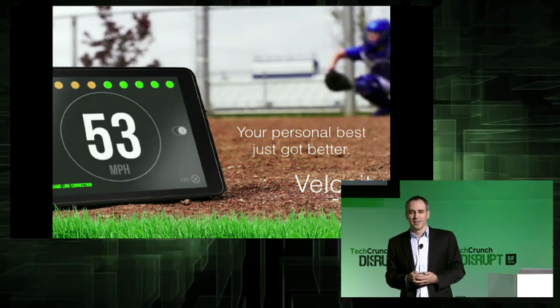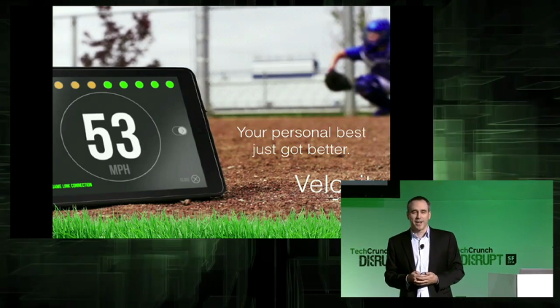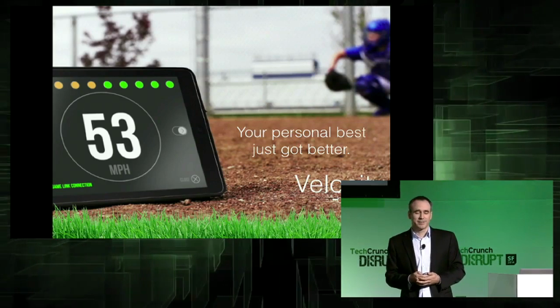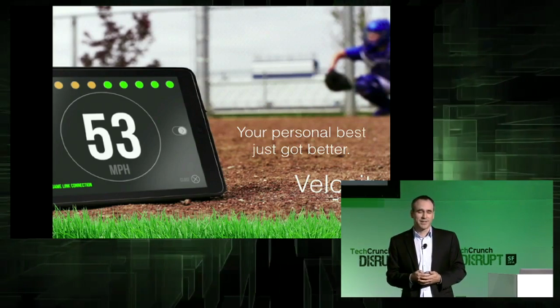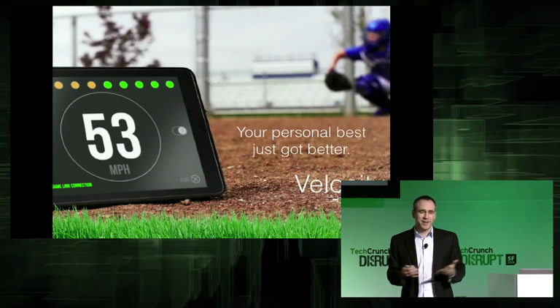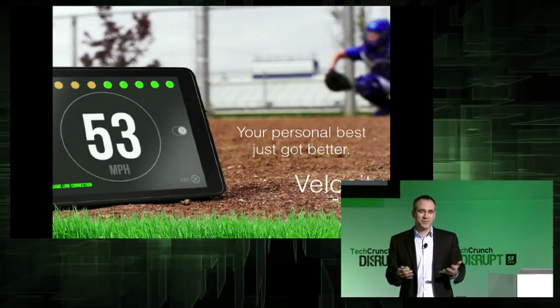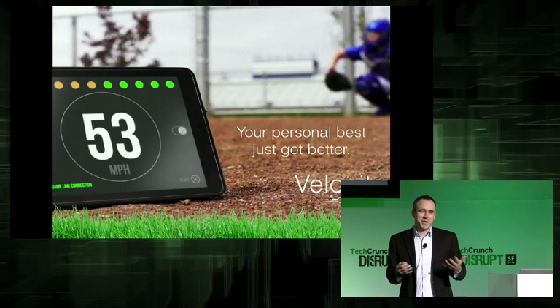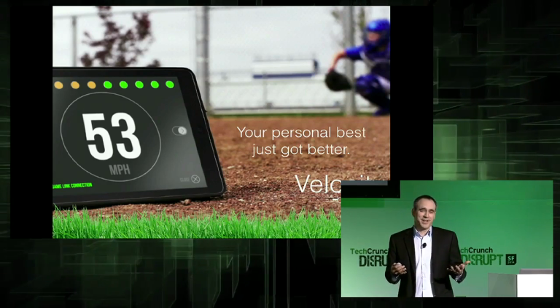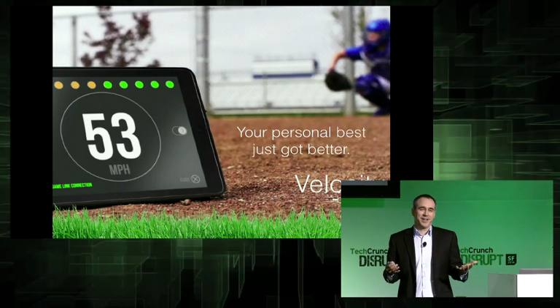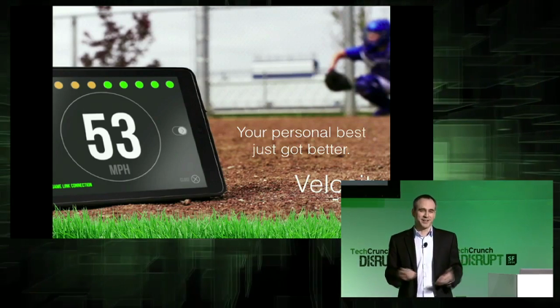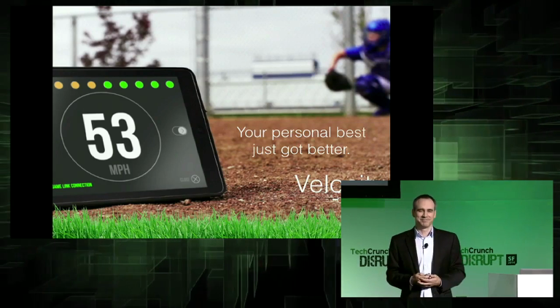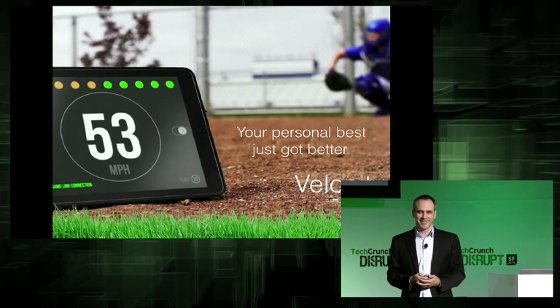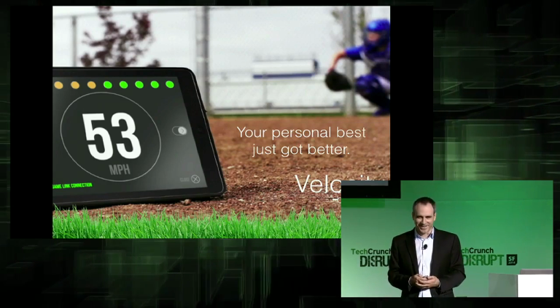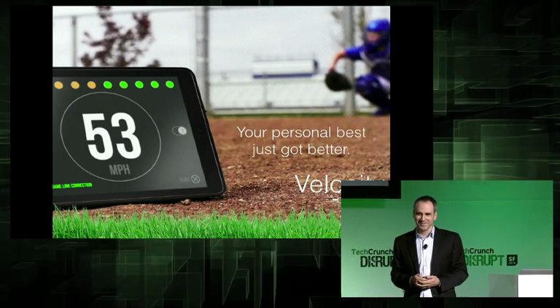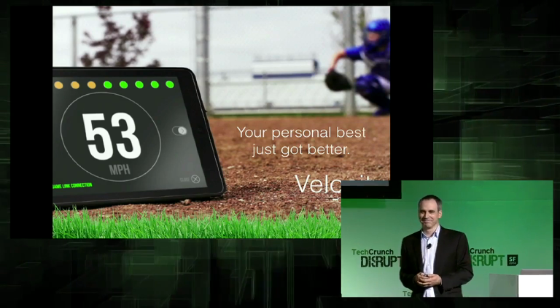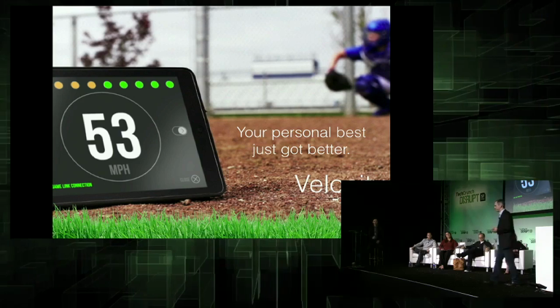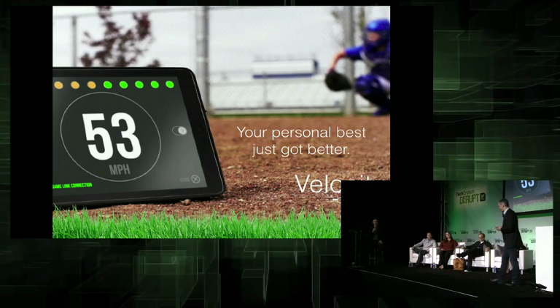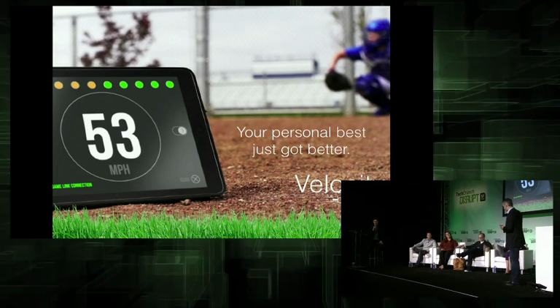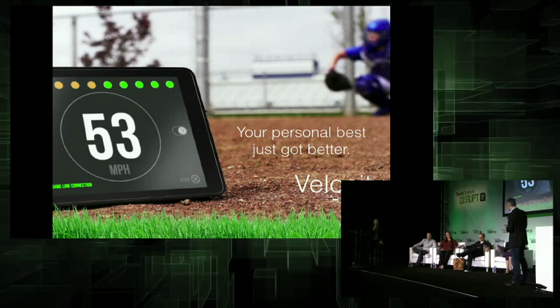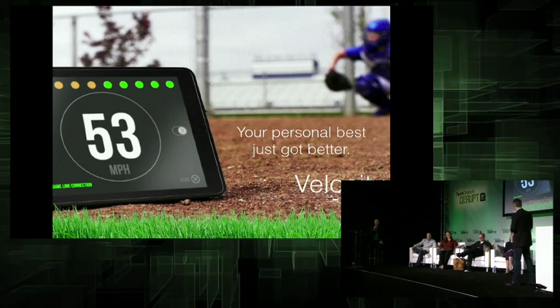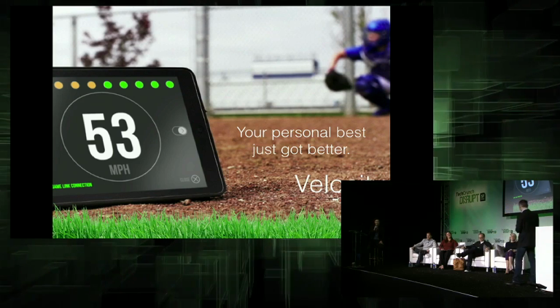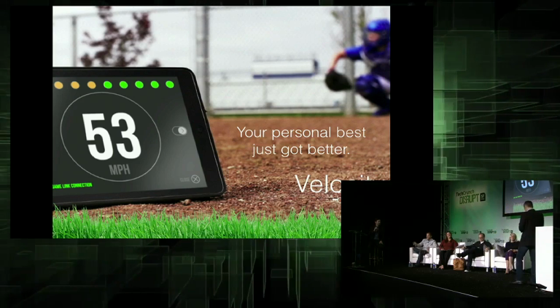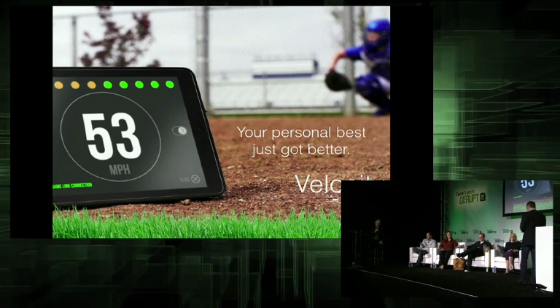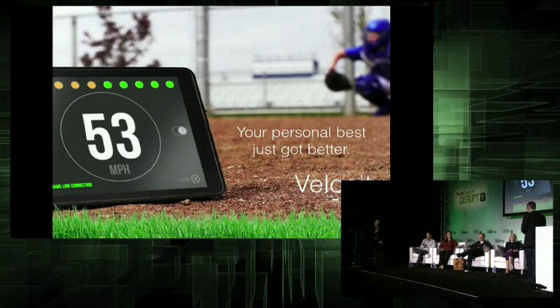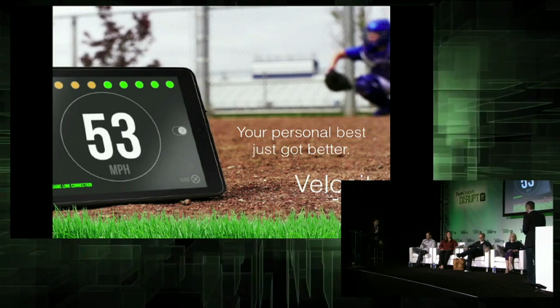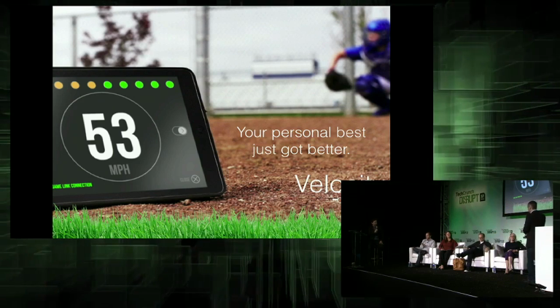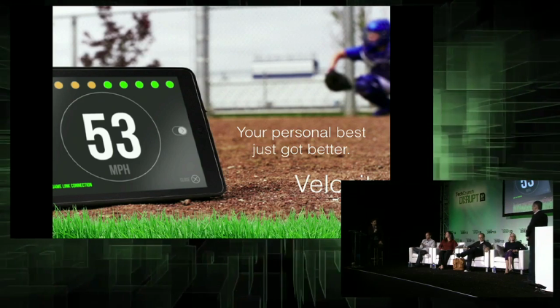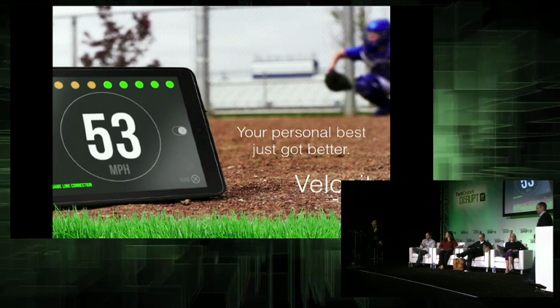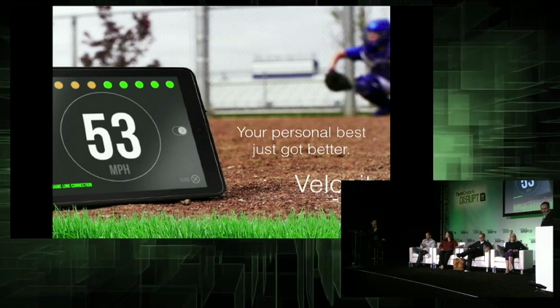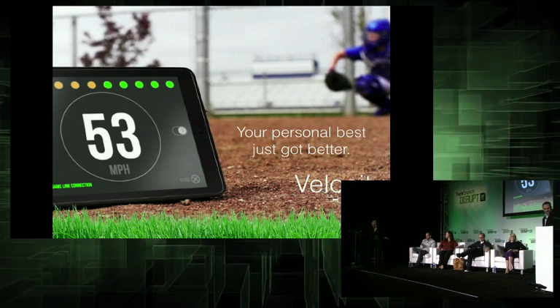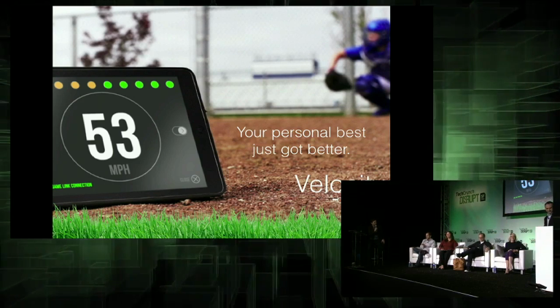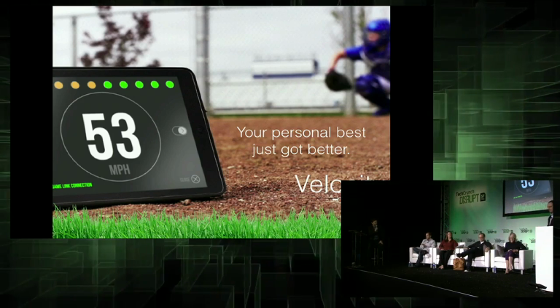This is Velocity by Athla, and it kind of makes me want to be a kid again. Thanks. All right. Judges.